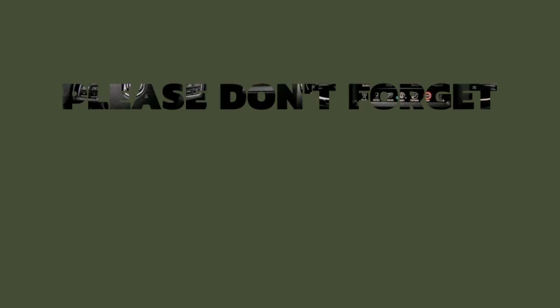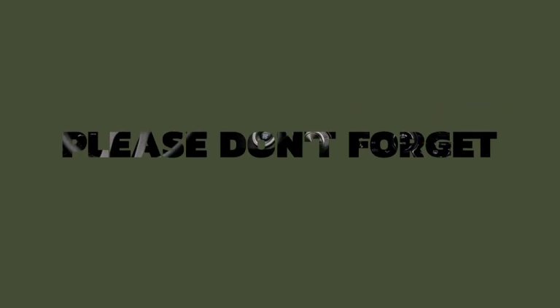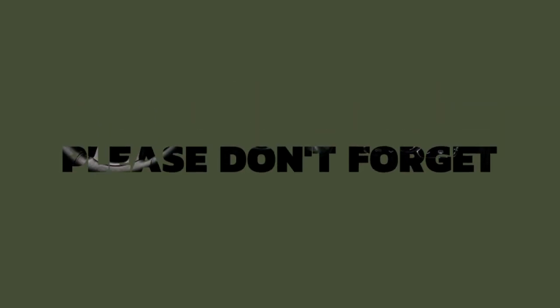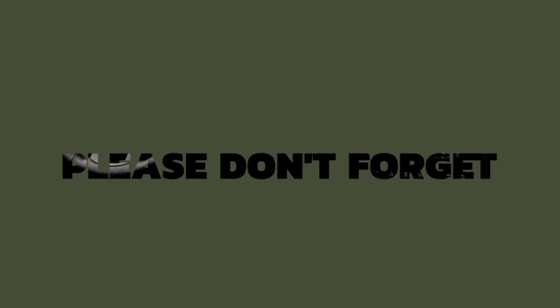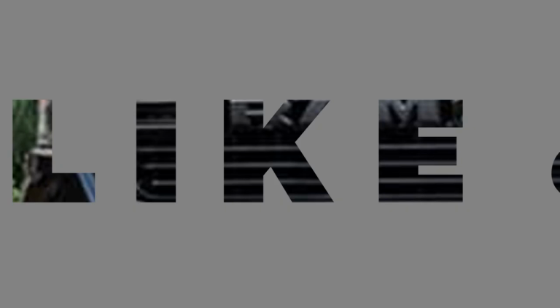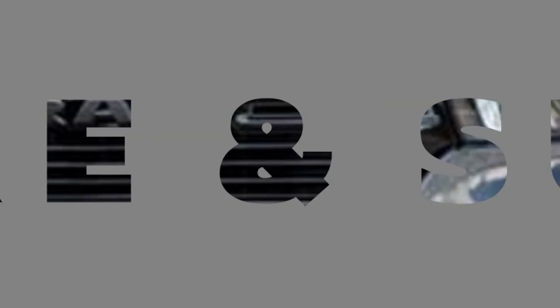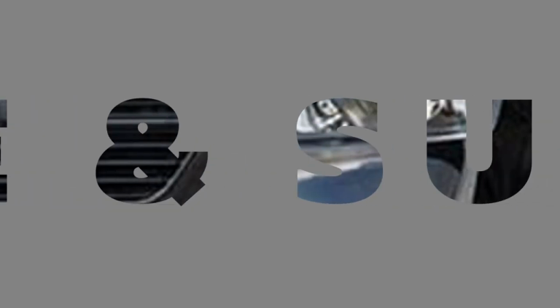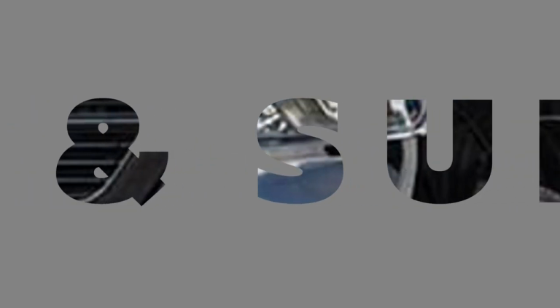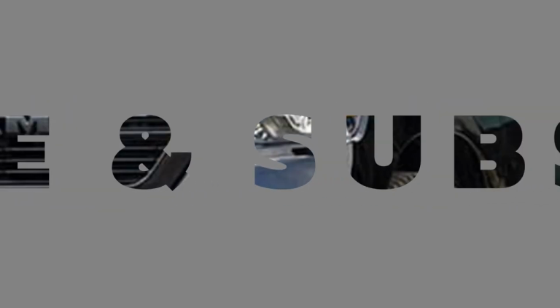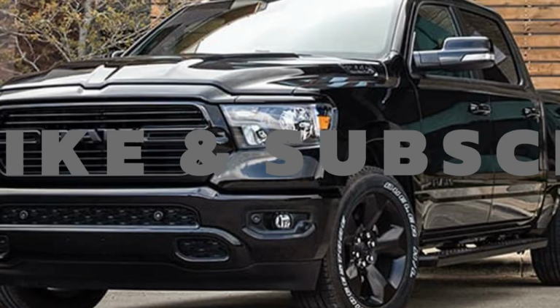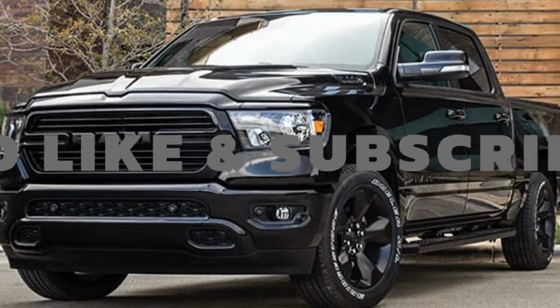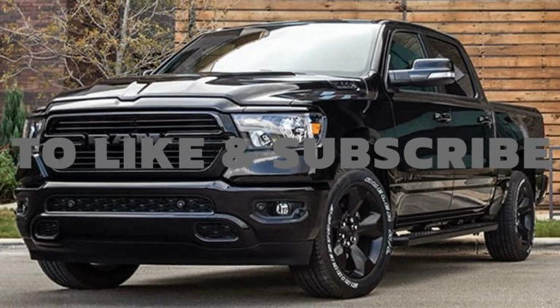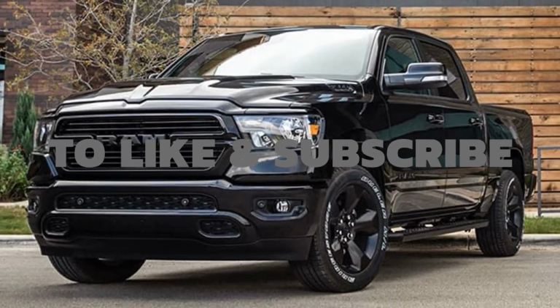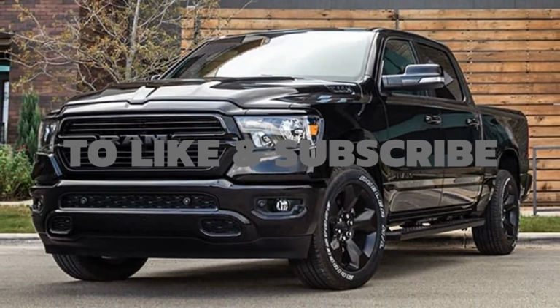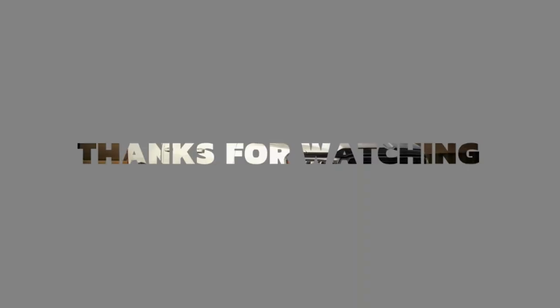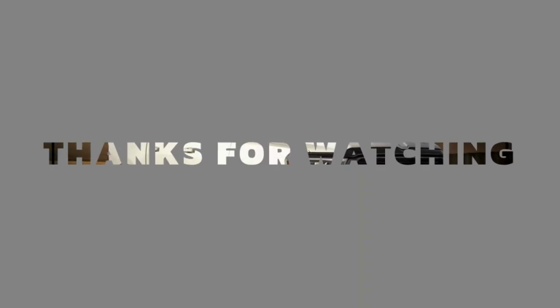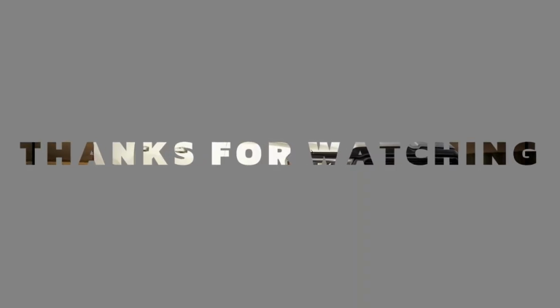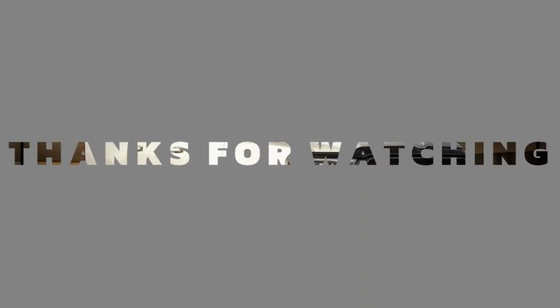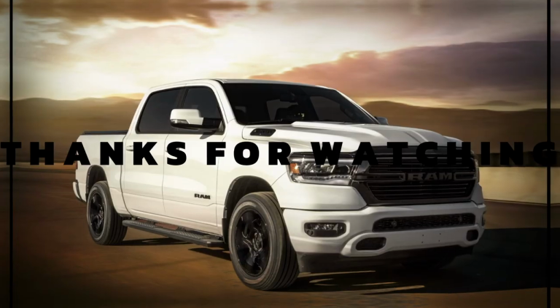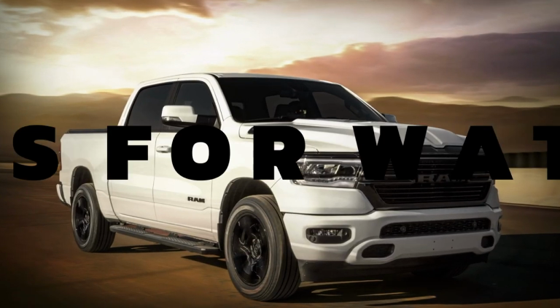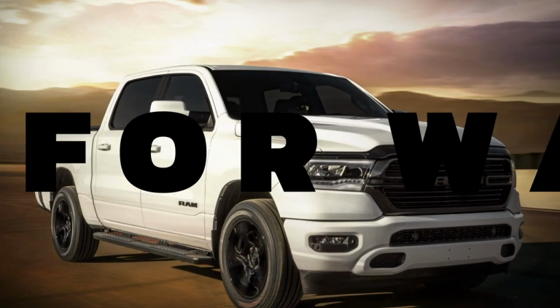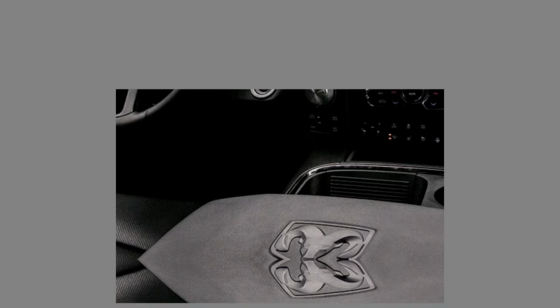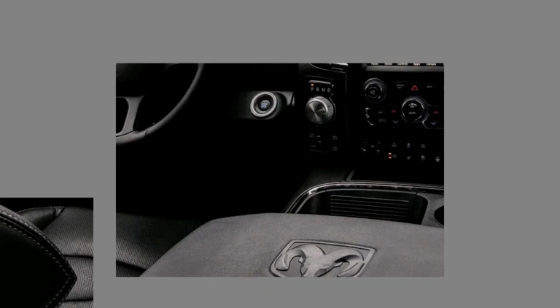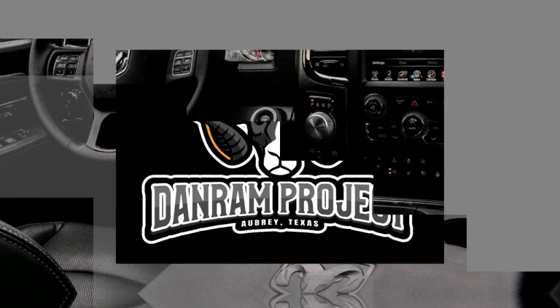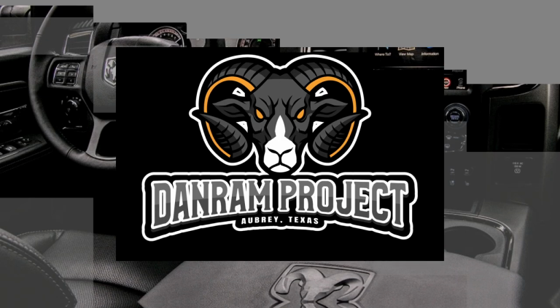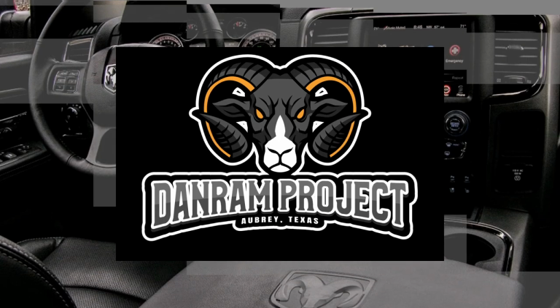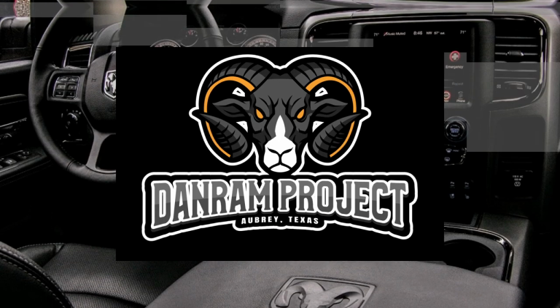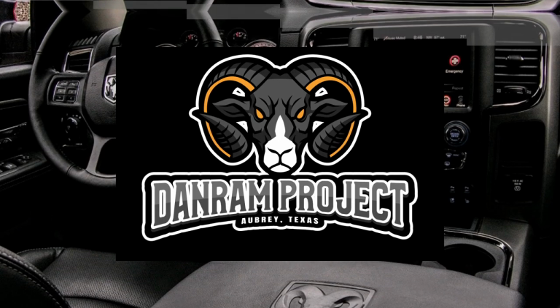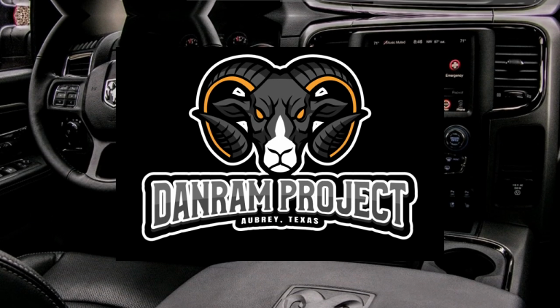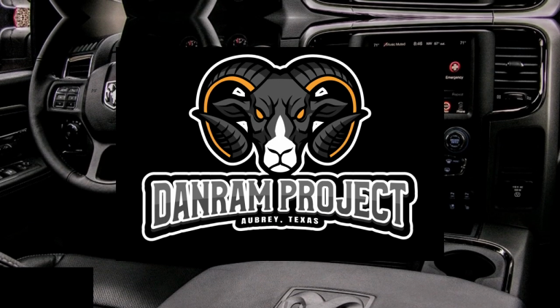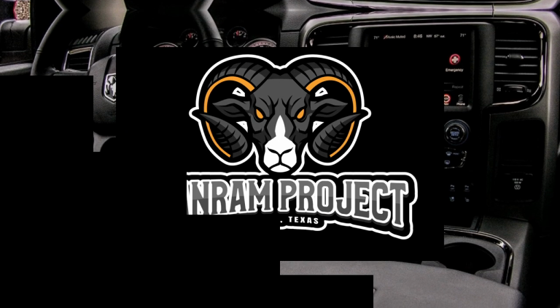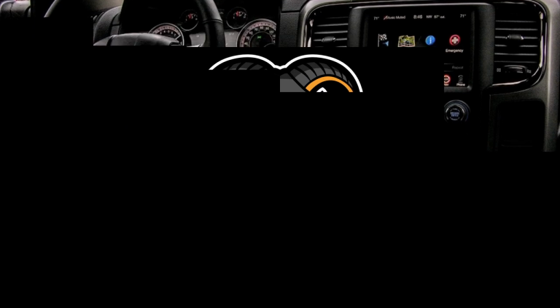Thank you guys for watching and see you on the next one.